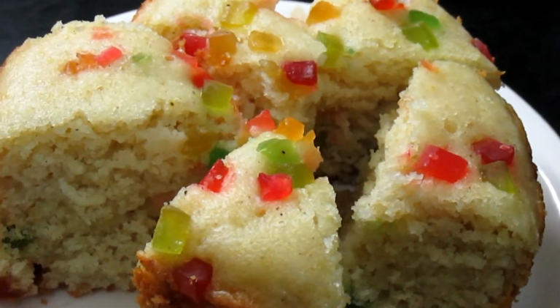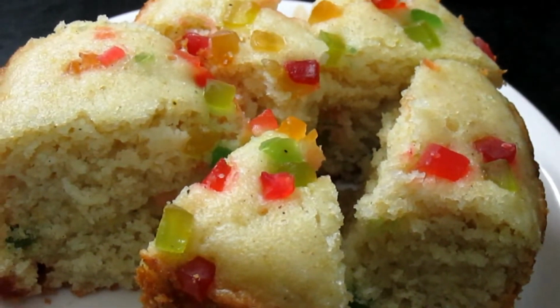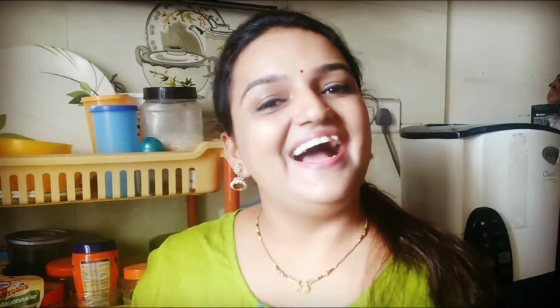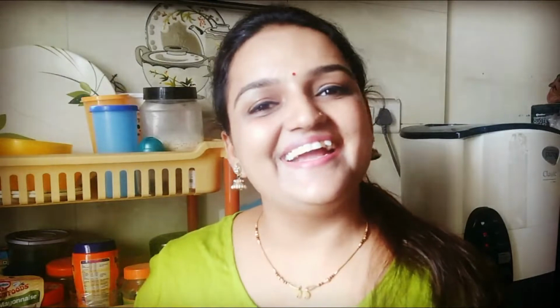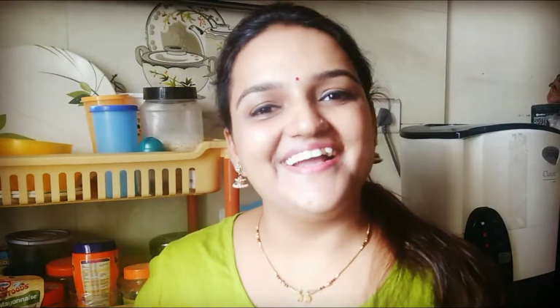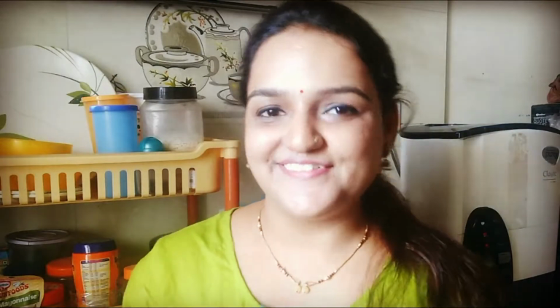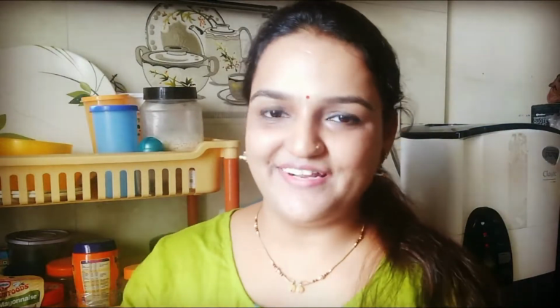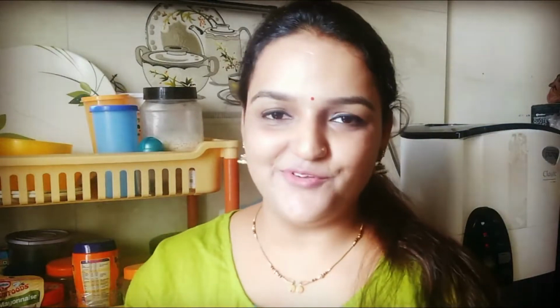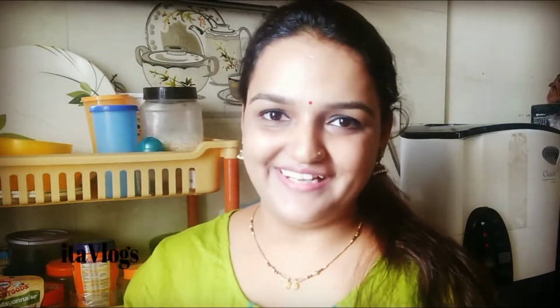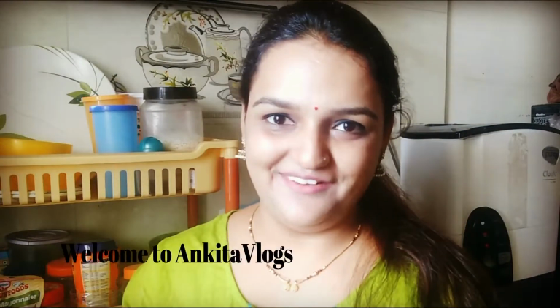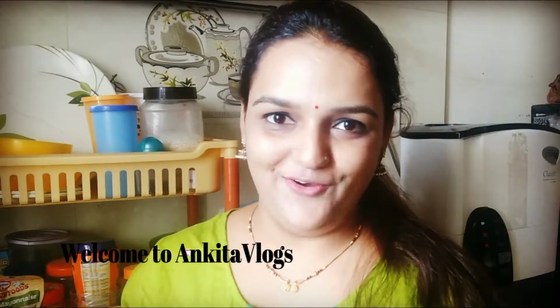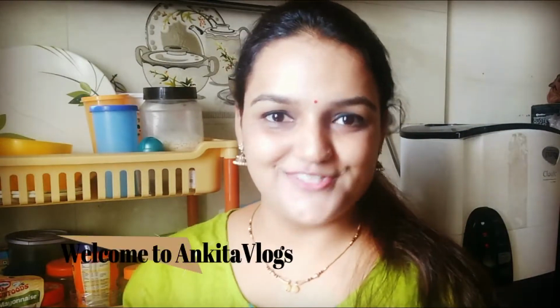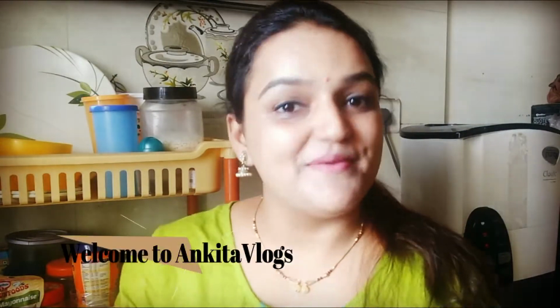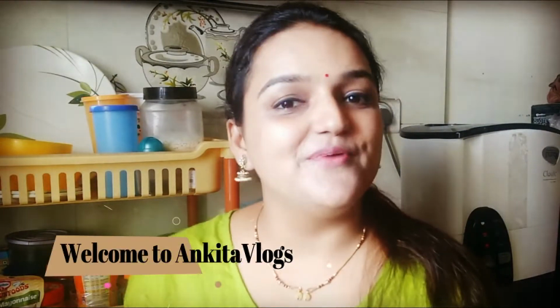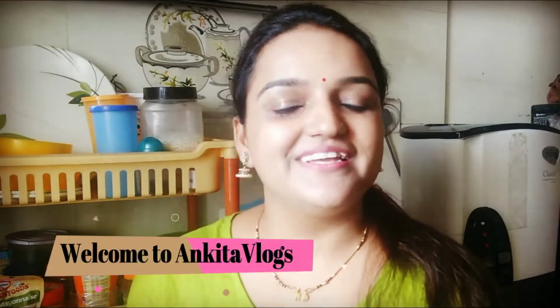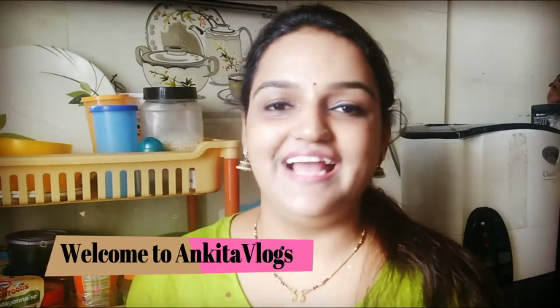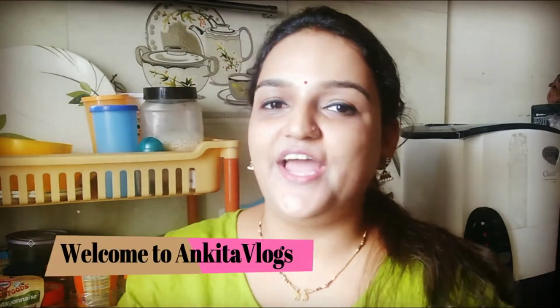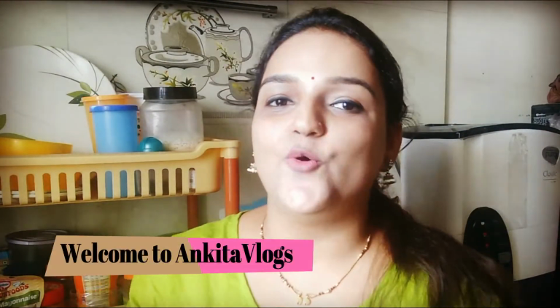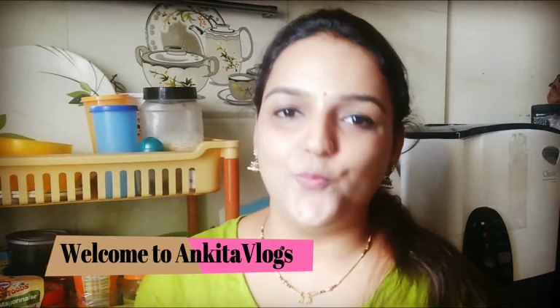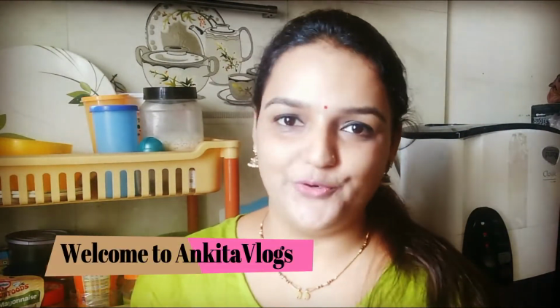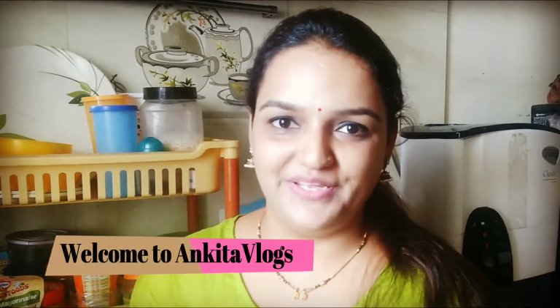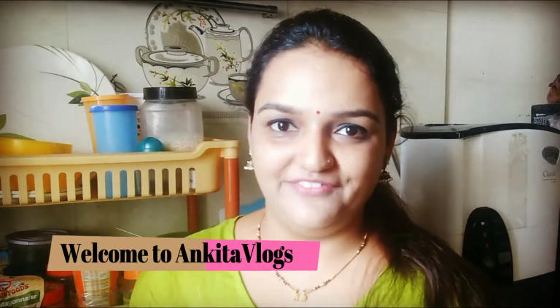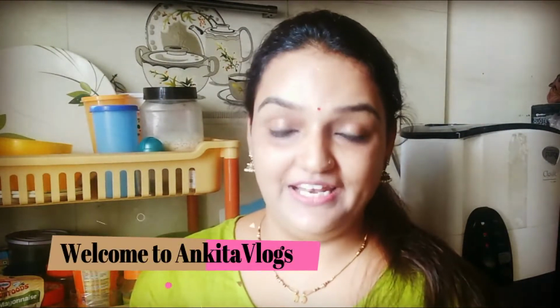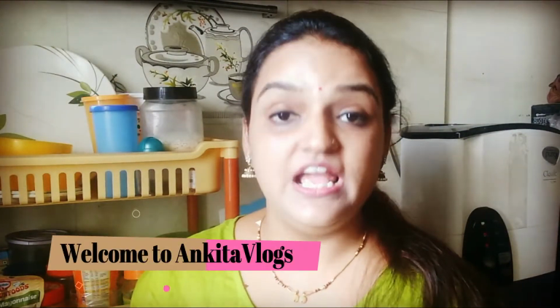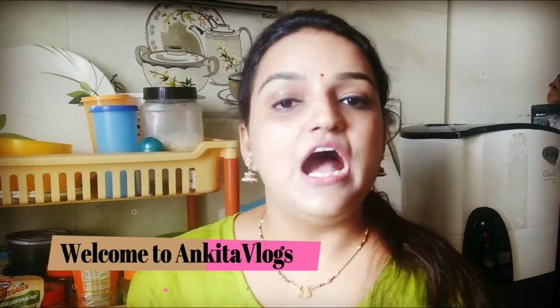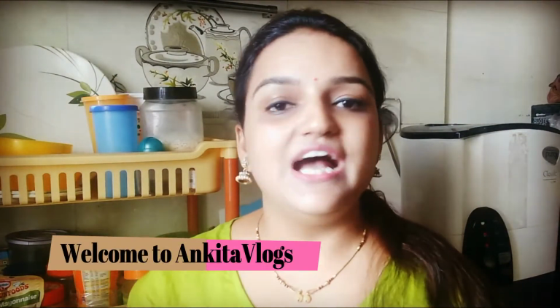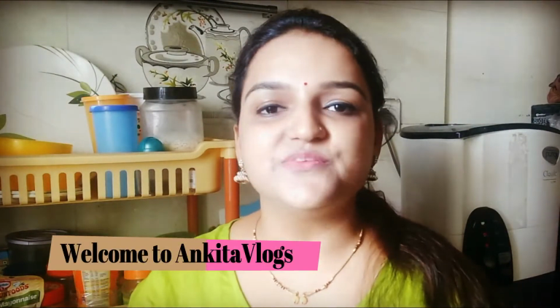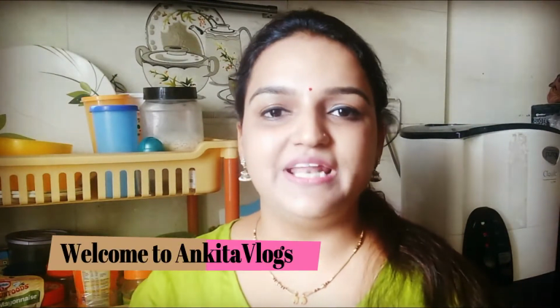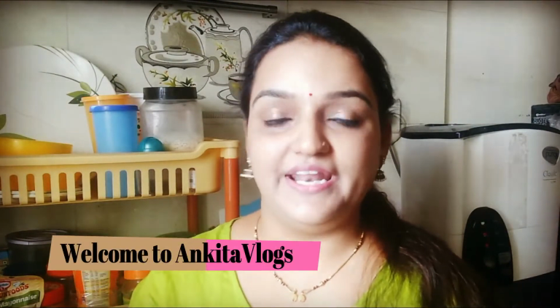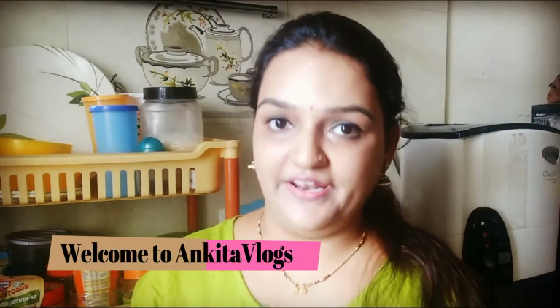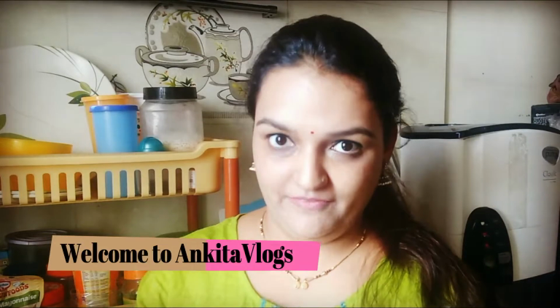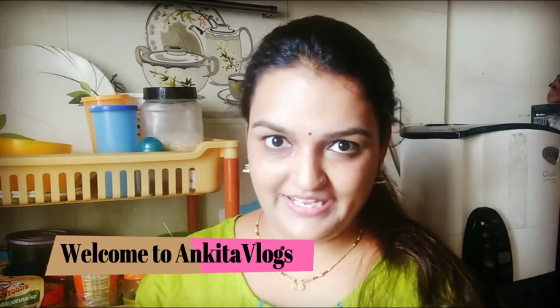Hi guys! Welcome to Ankita Vlogs. I am Ankita and I hope you are doing well. Today we are making rava cake.